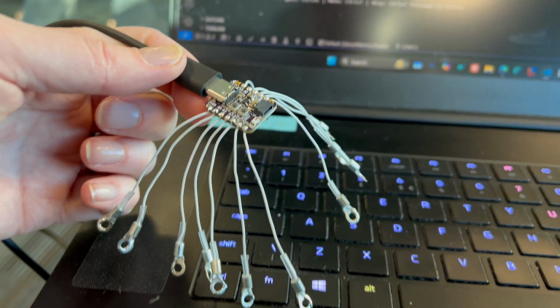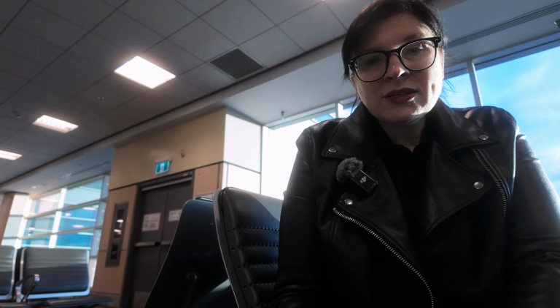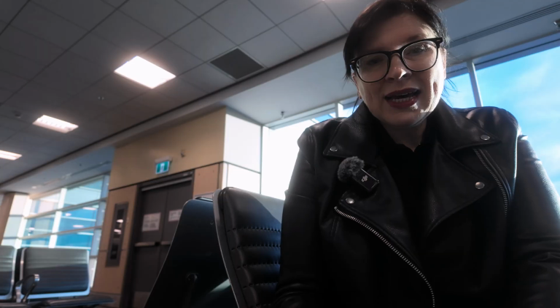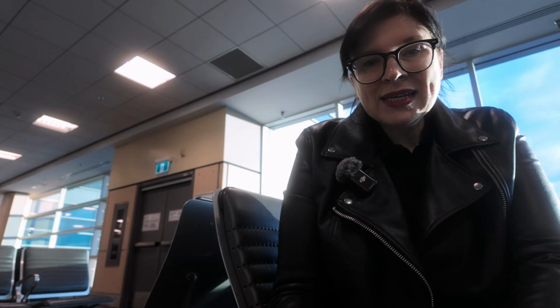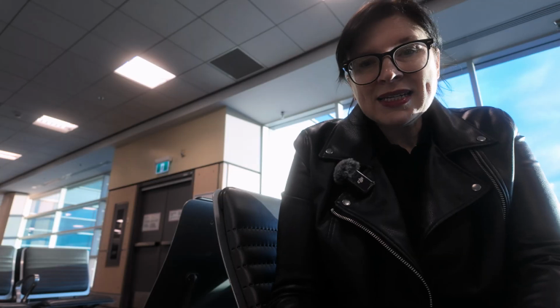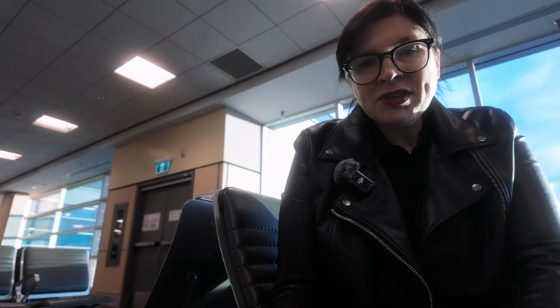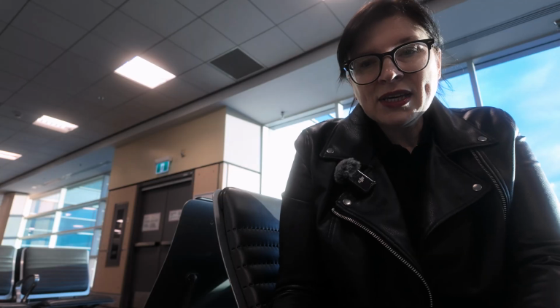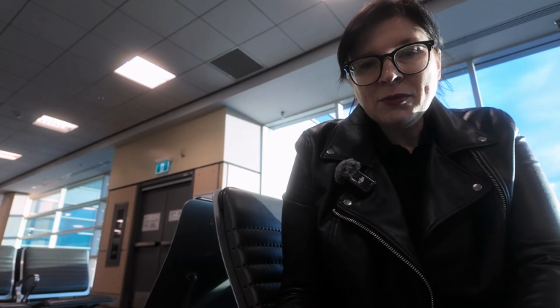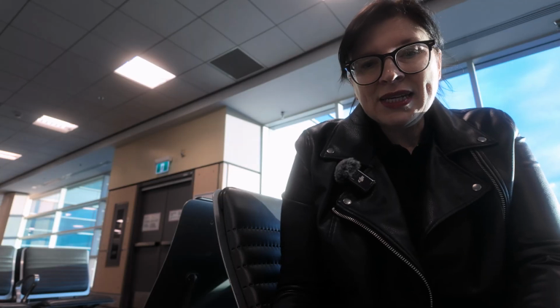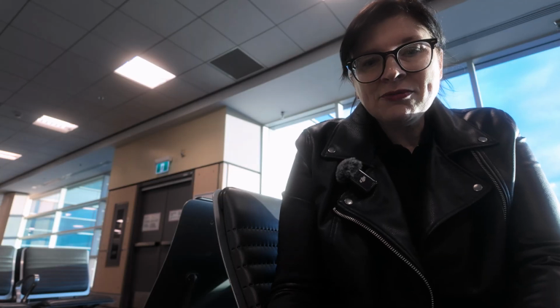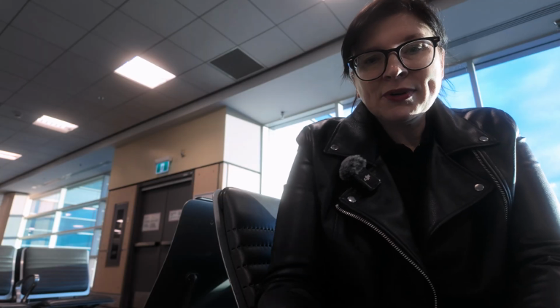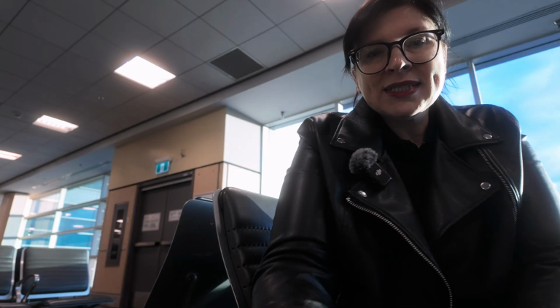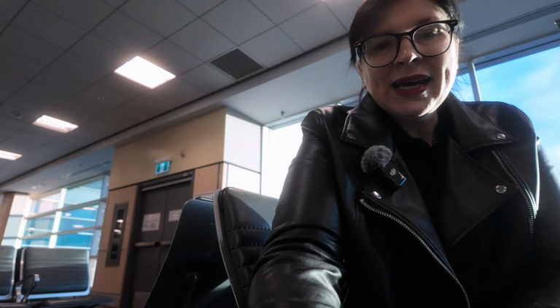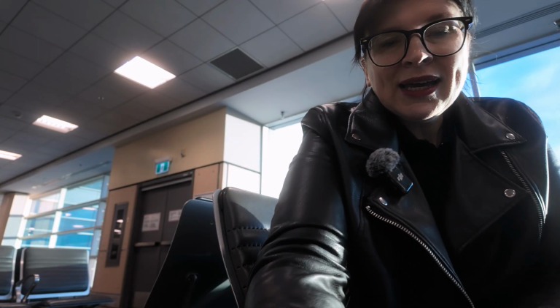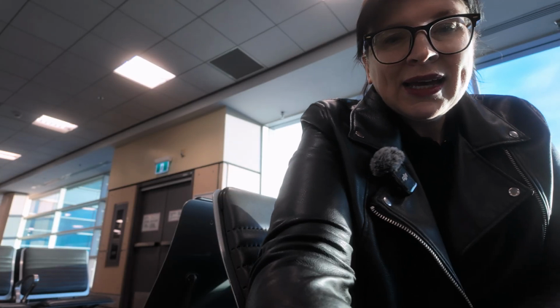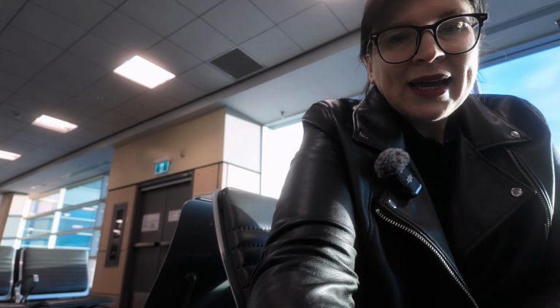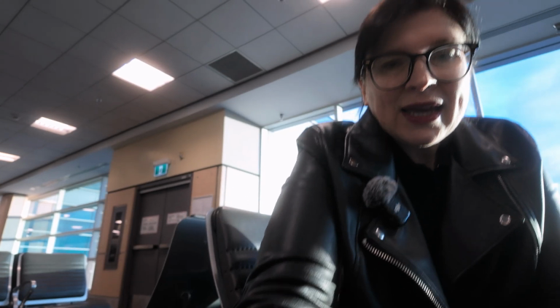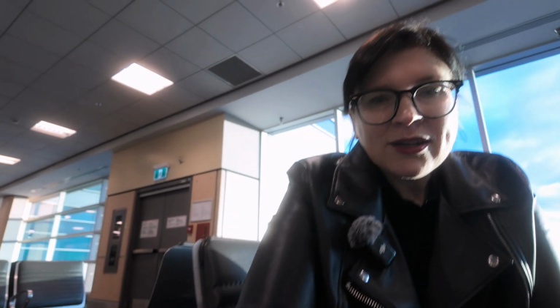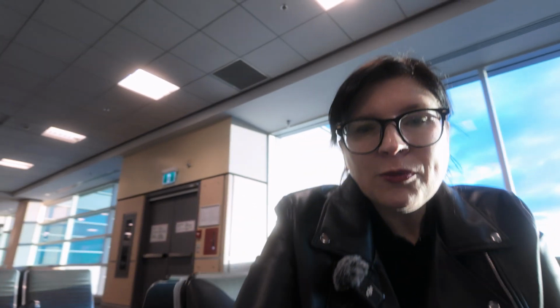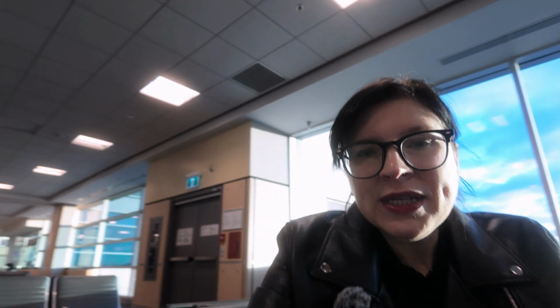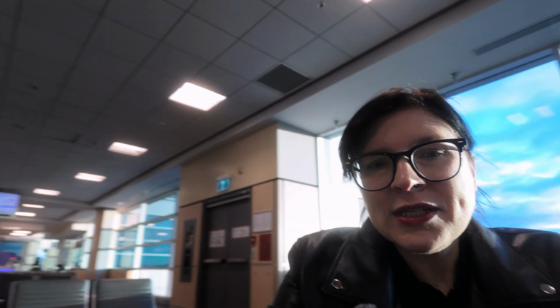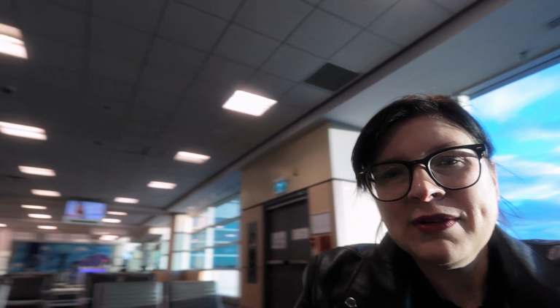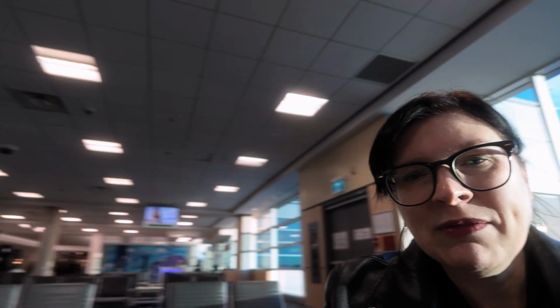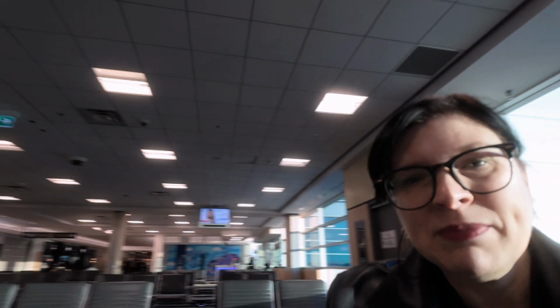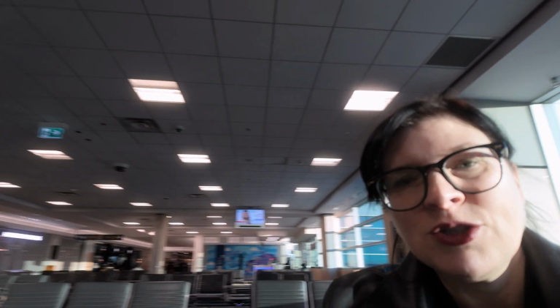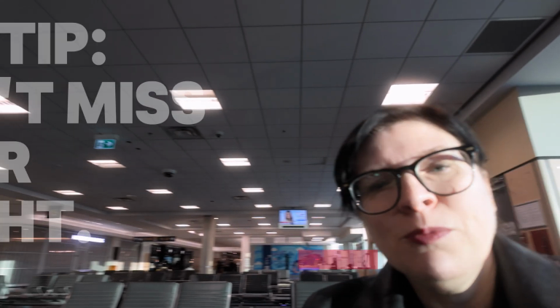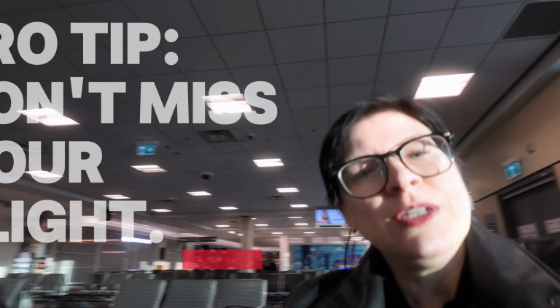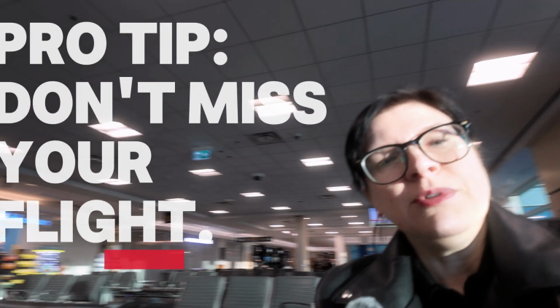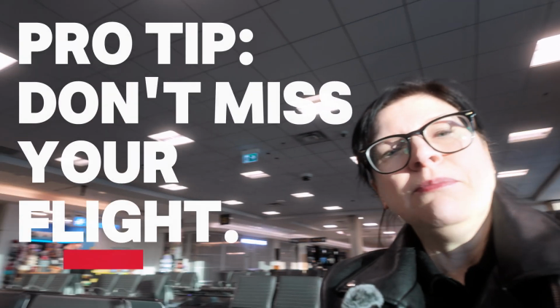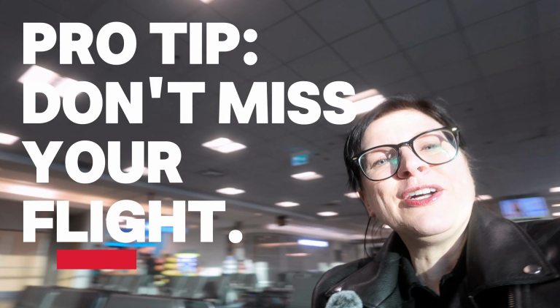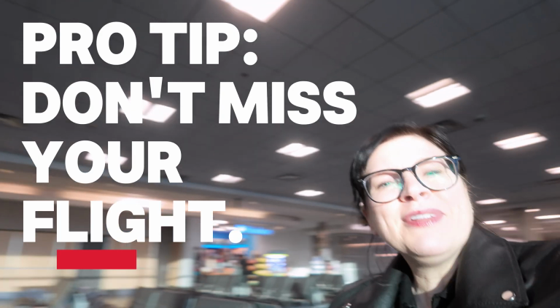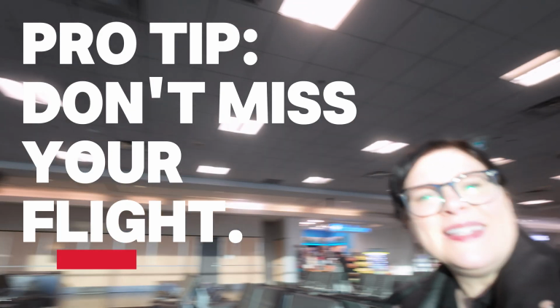So that is everything we need for today, and all we need to do now is make sure we do not miss our flight.